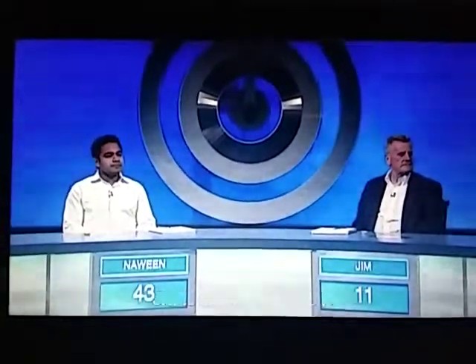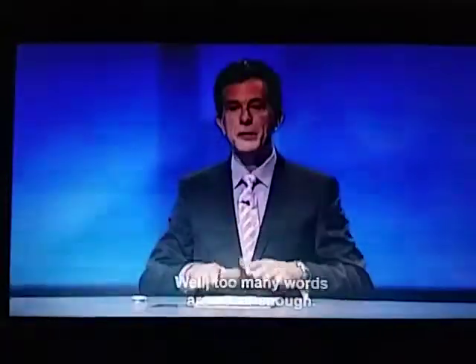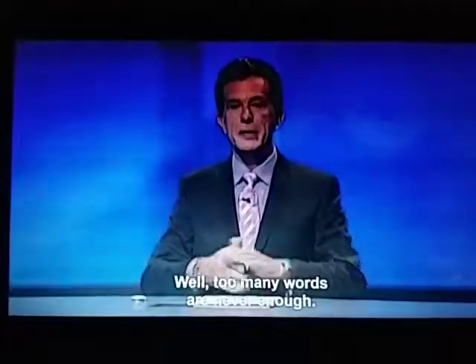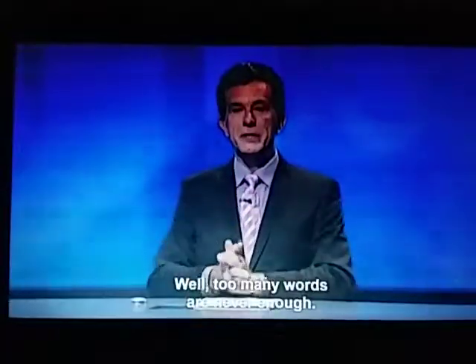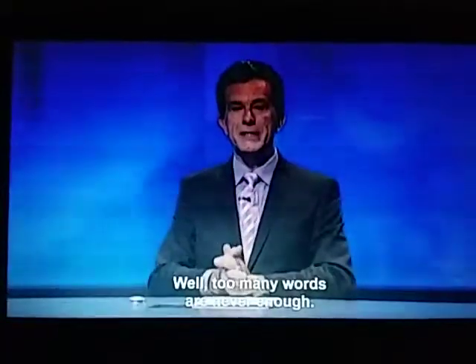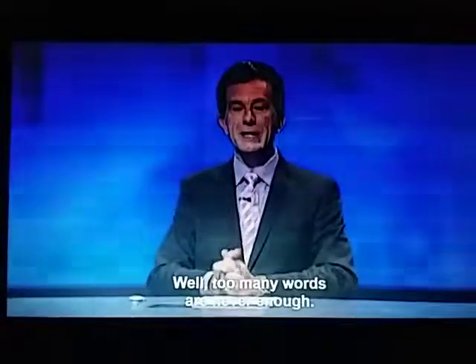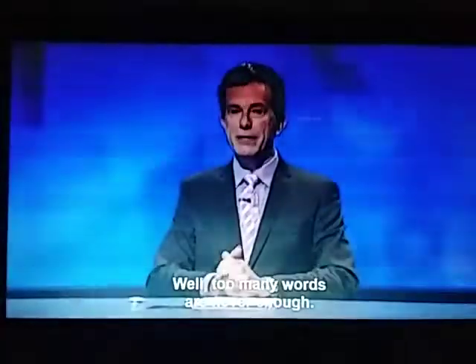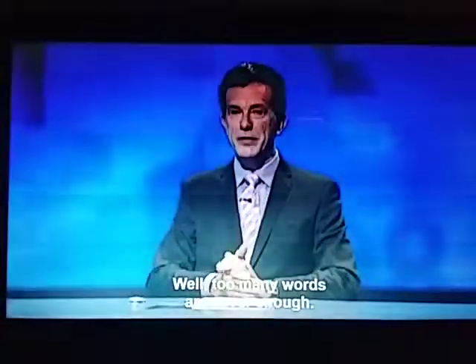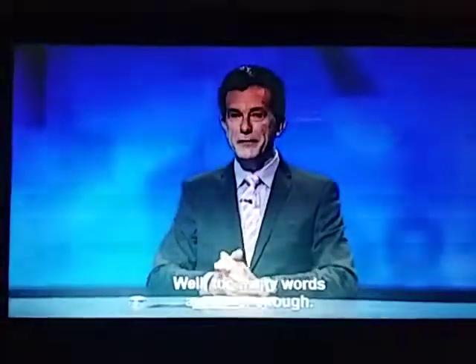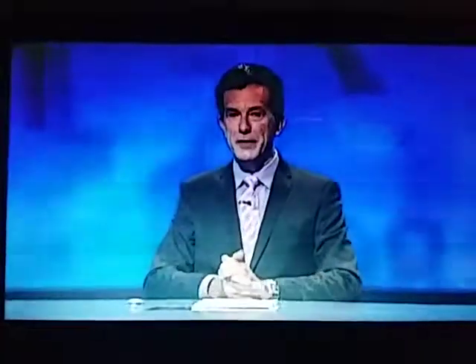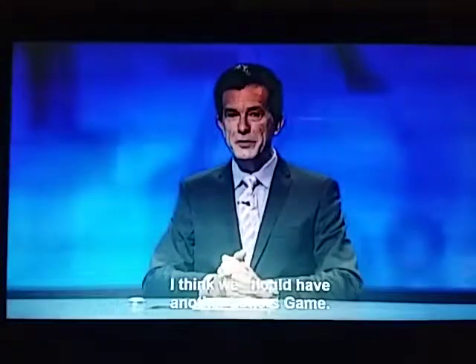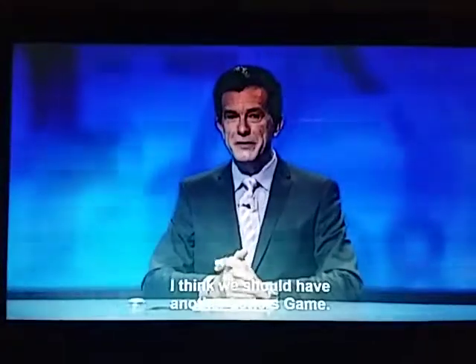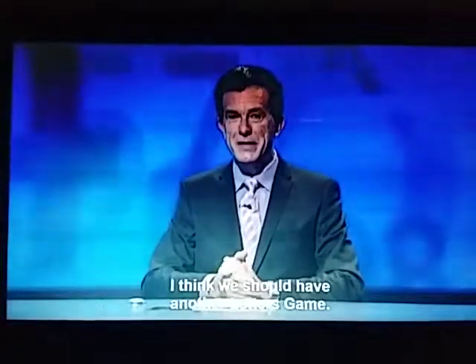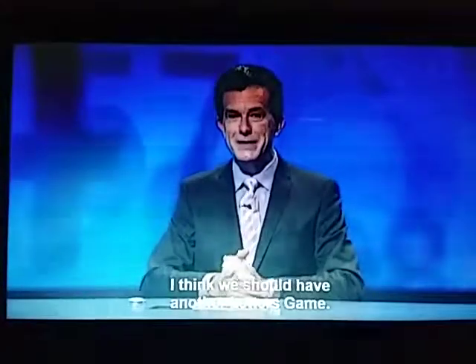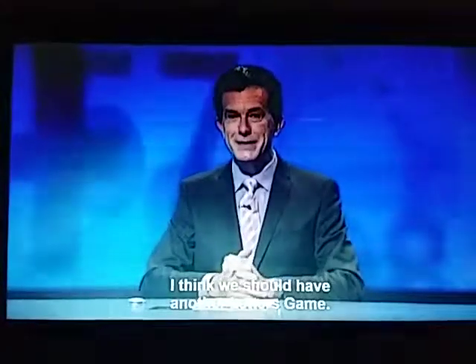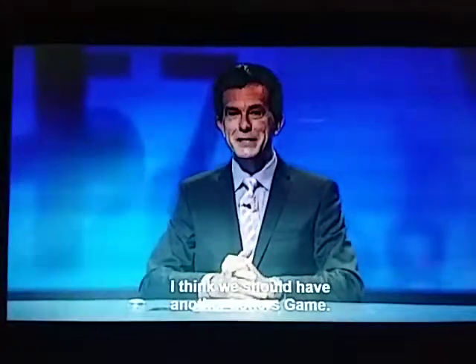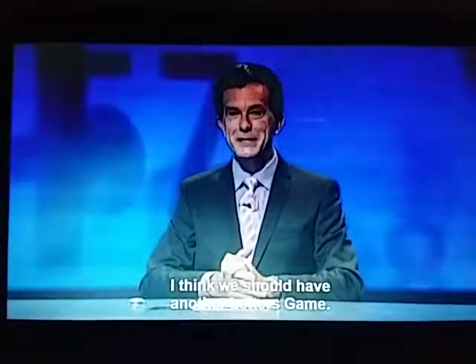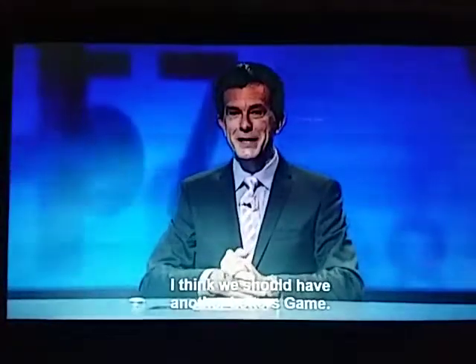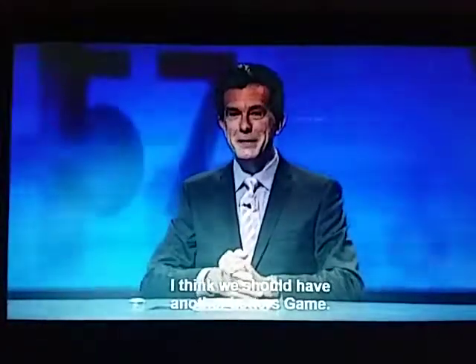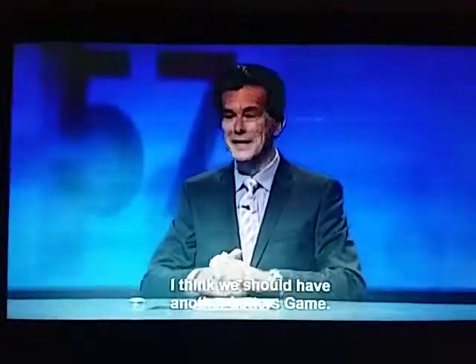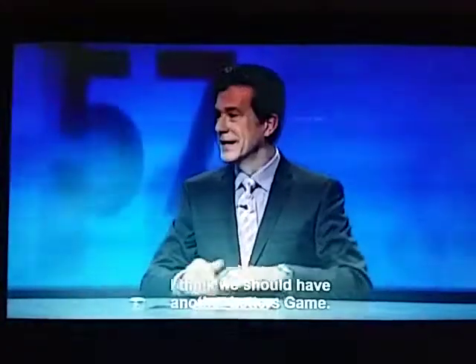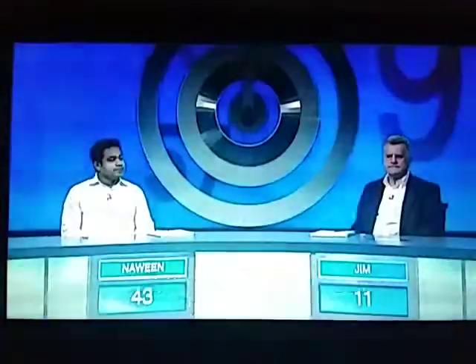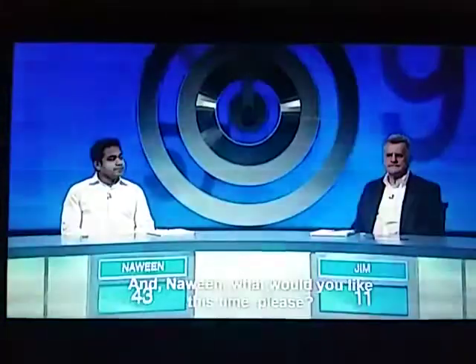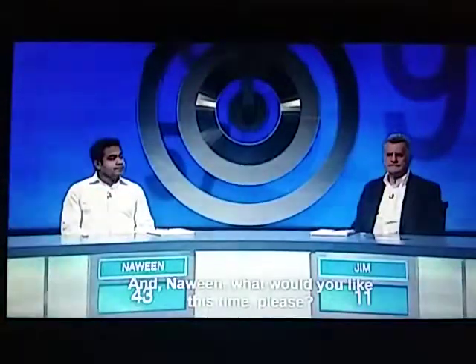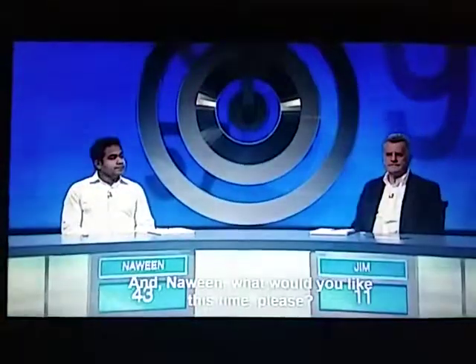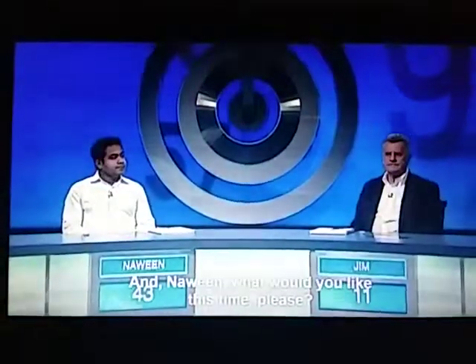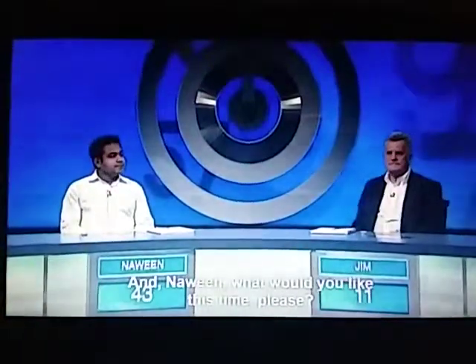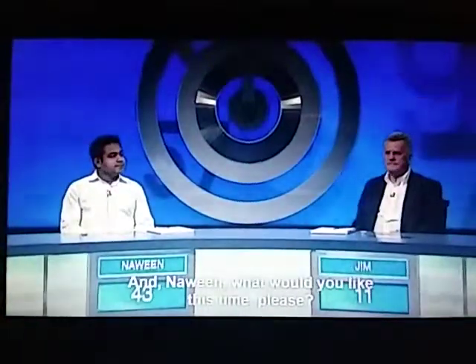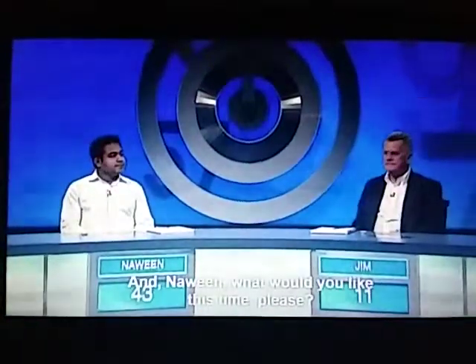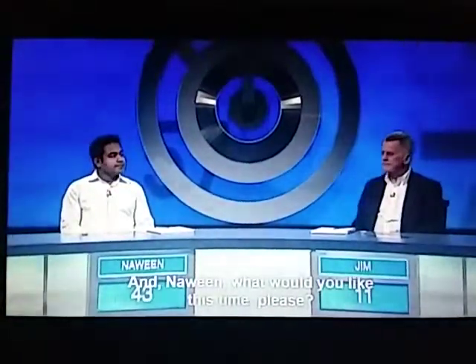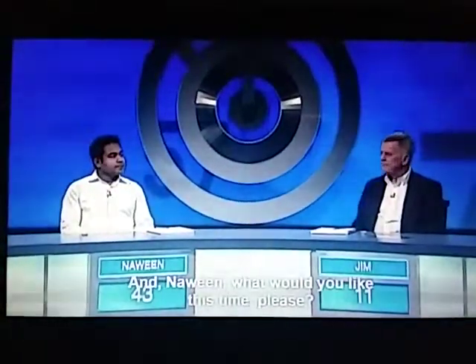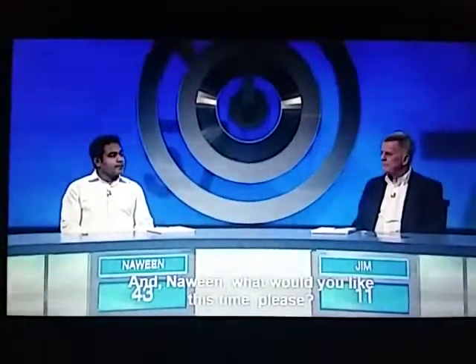Too many words are never enough. I think we should have another letters game. And, Nawin, what would you like this time, please?